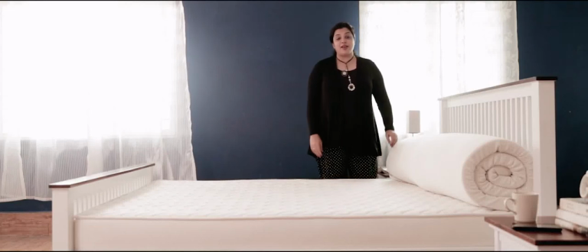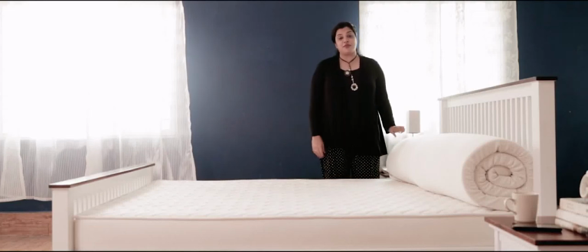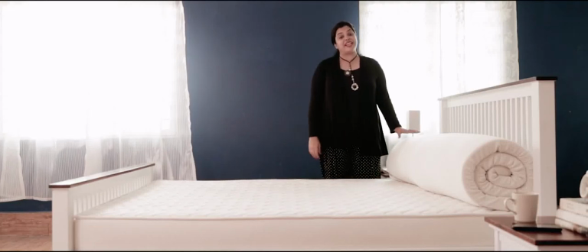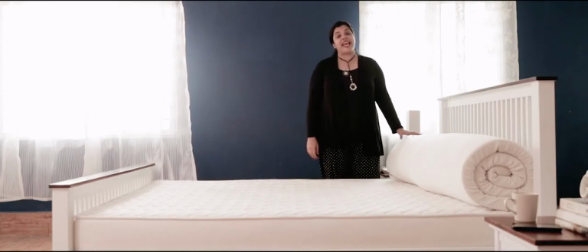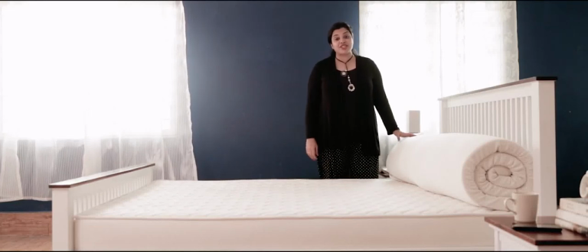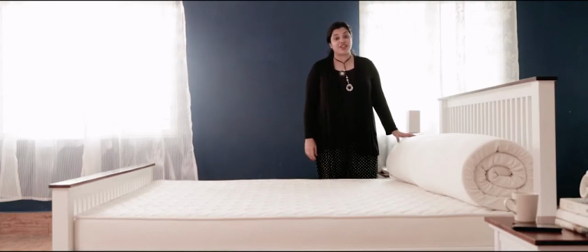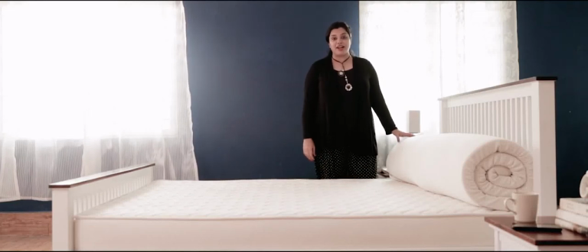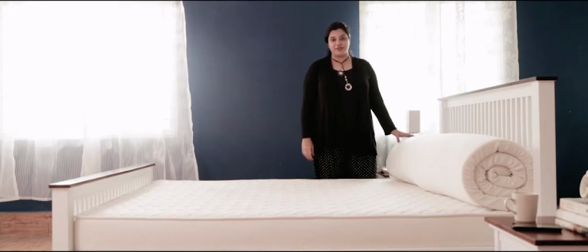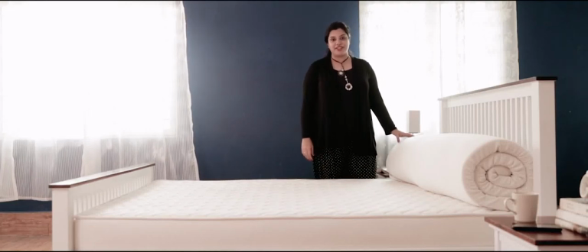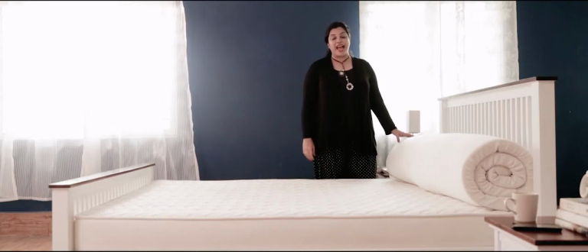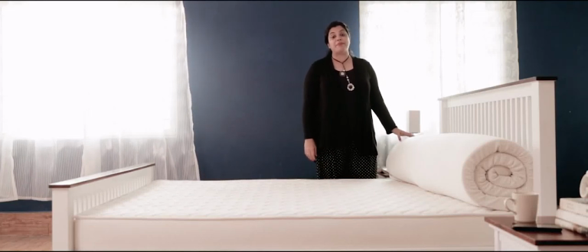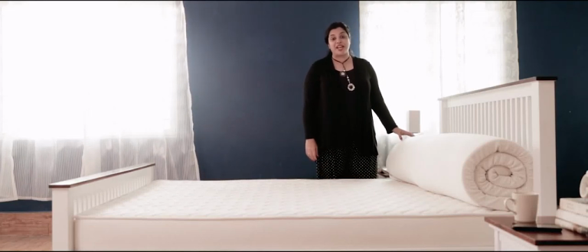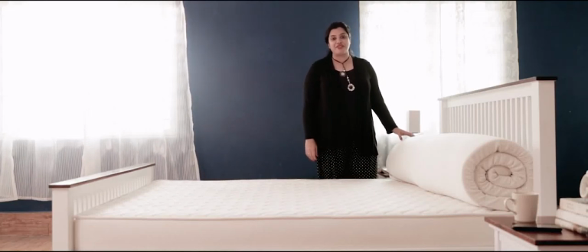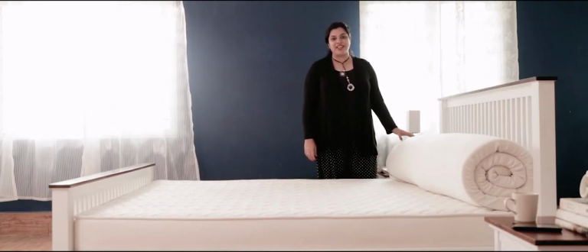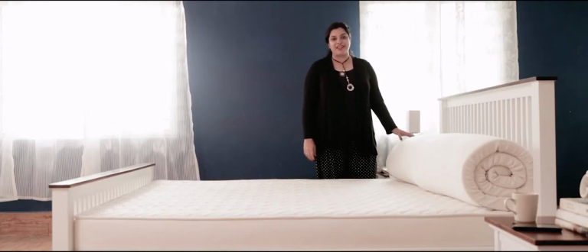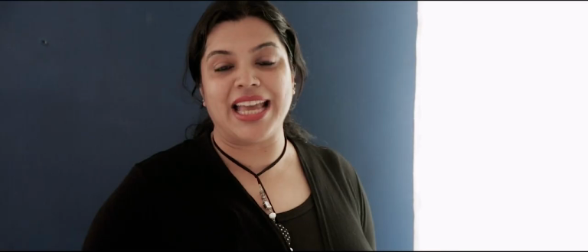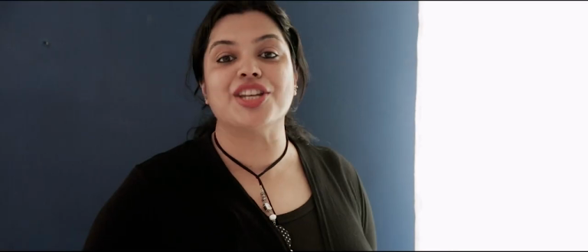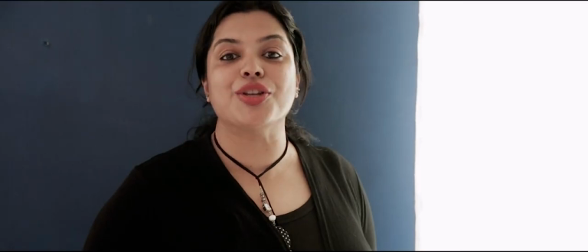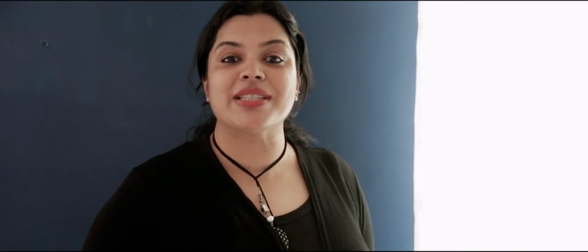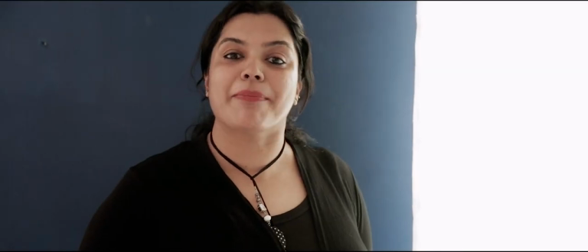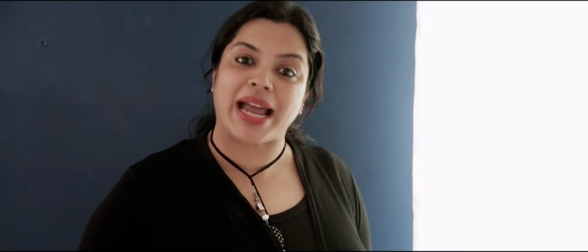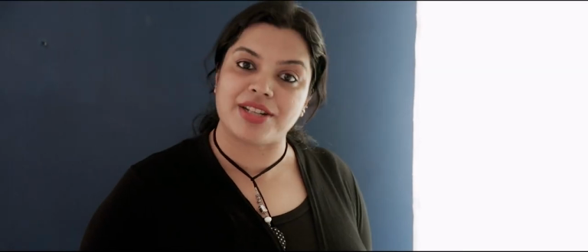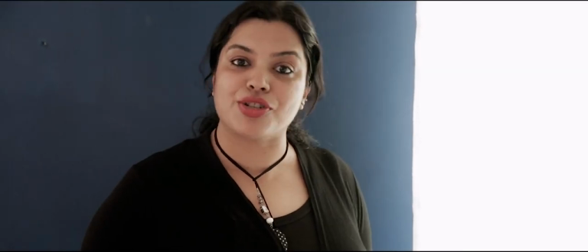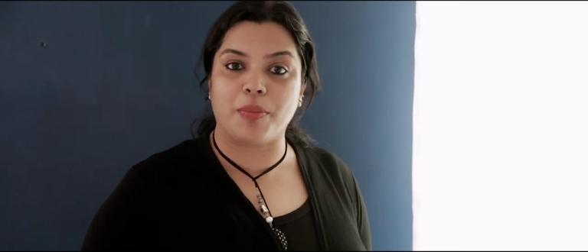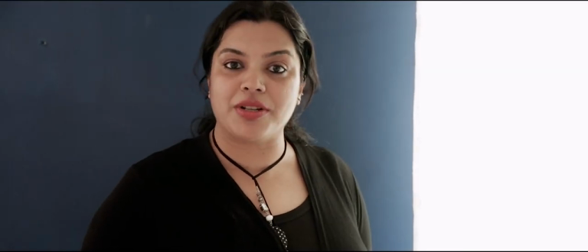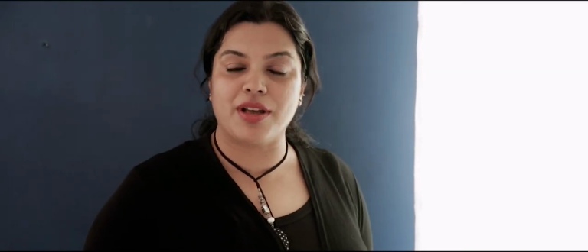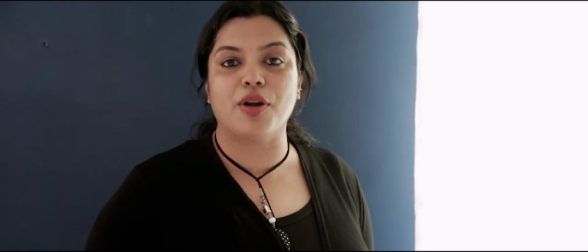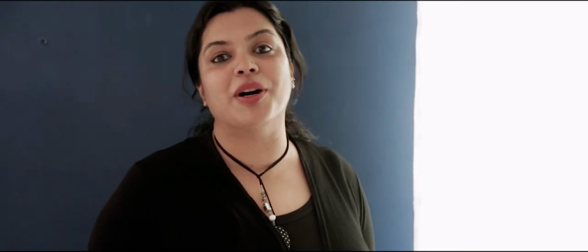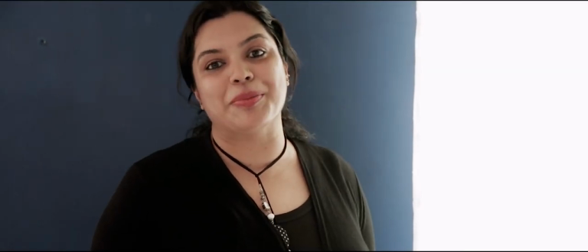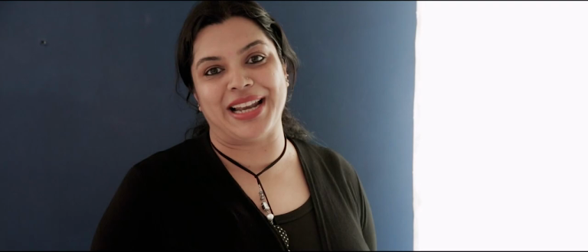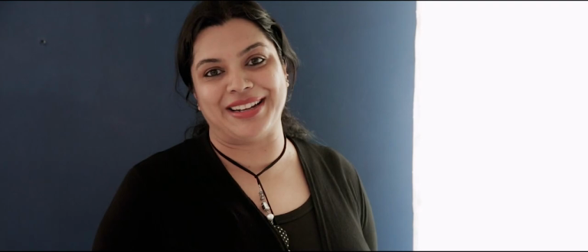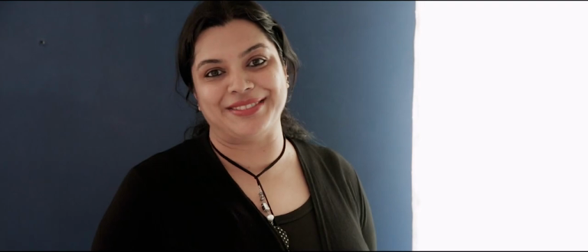For that extra comfort and plush feel, introducing mattress toppers from Urban Ladder.